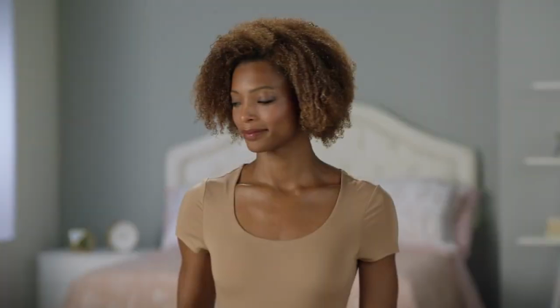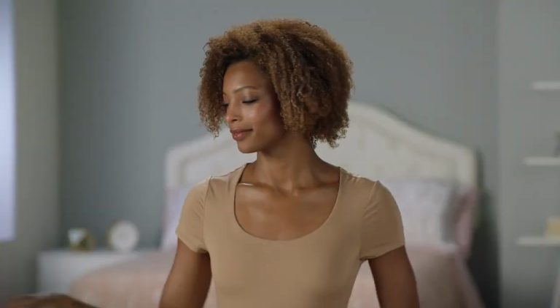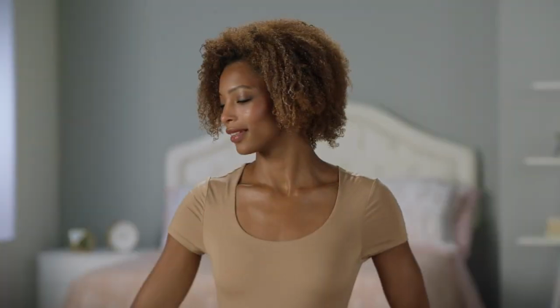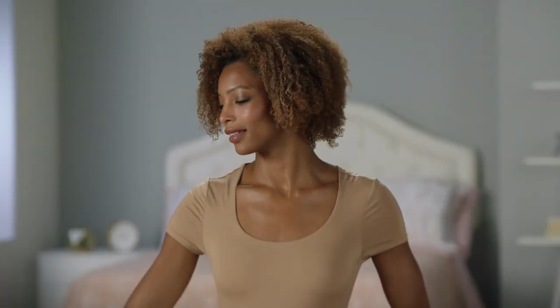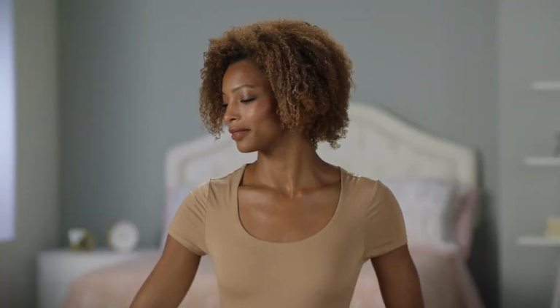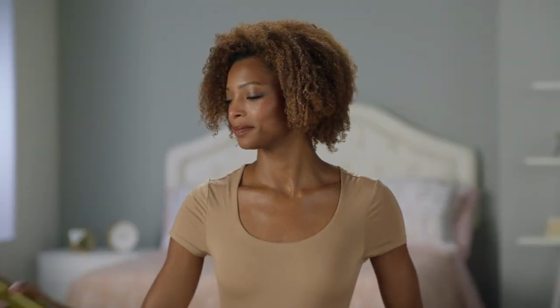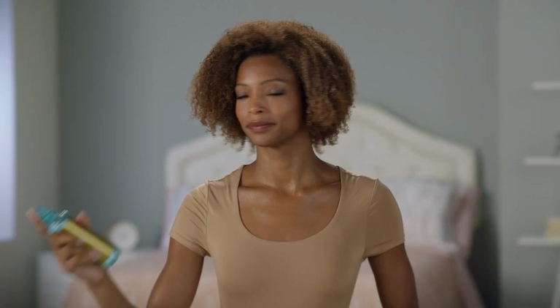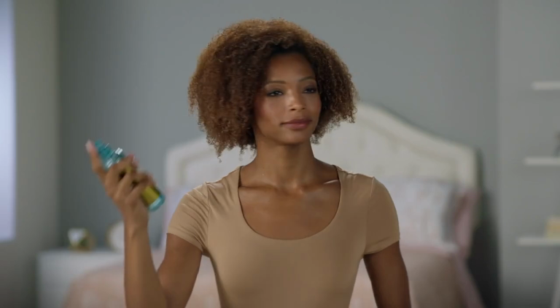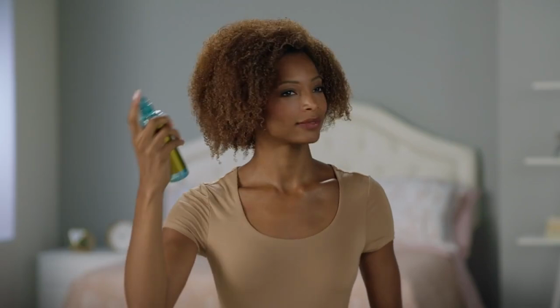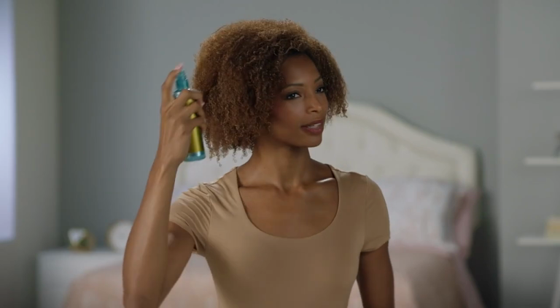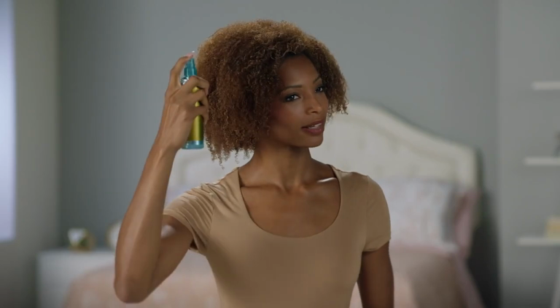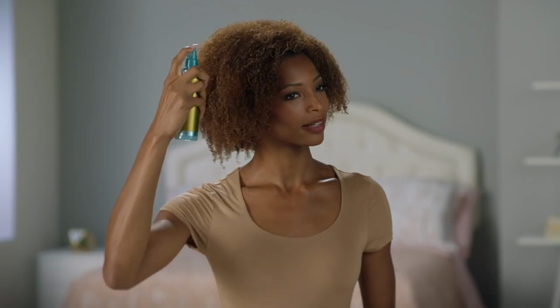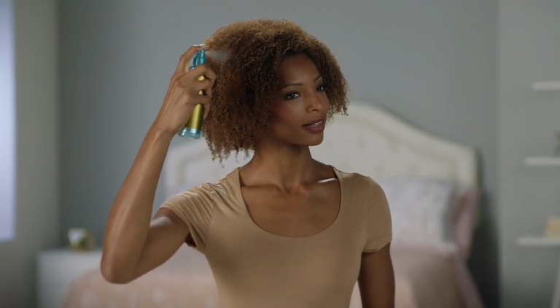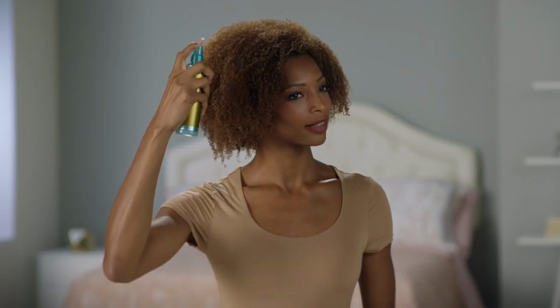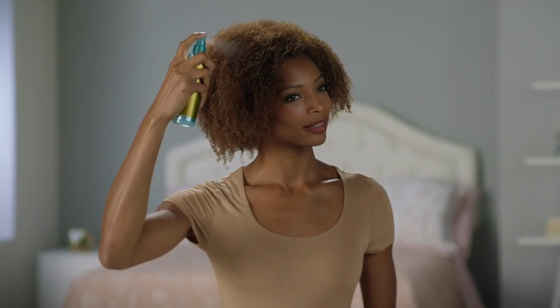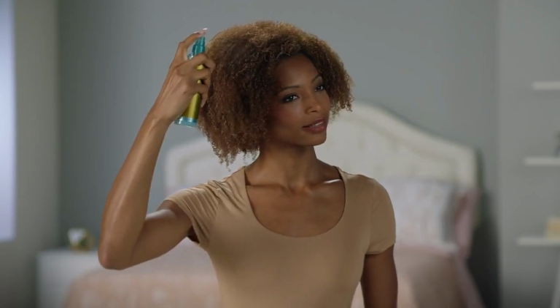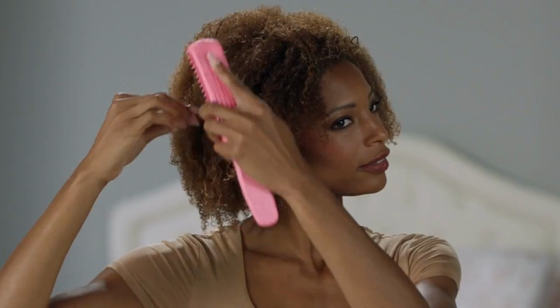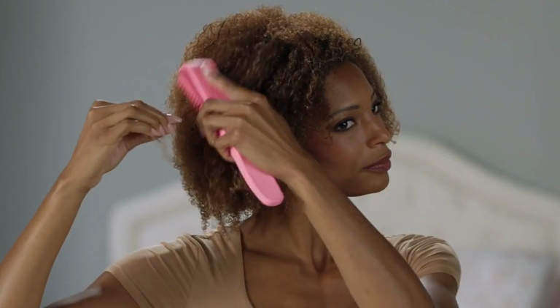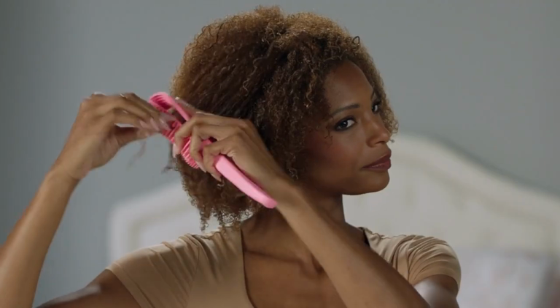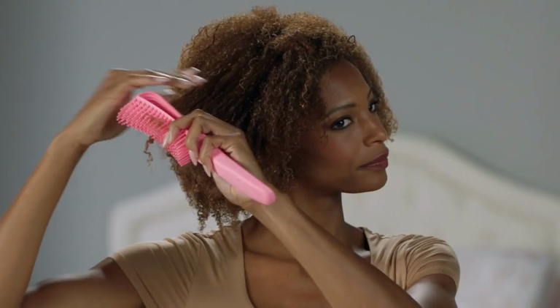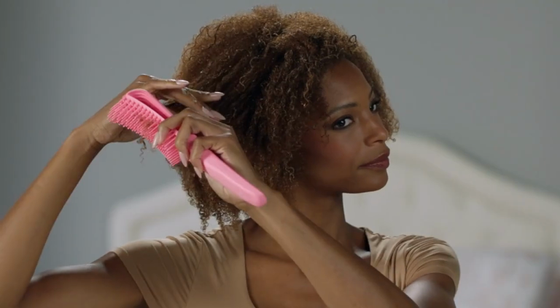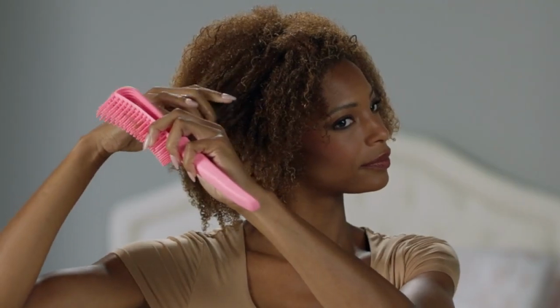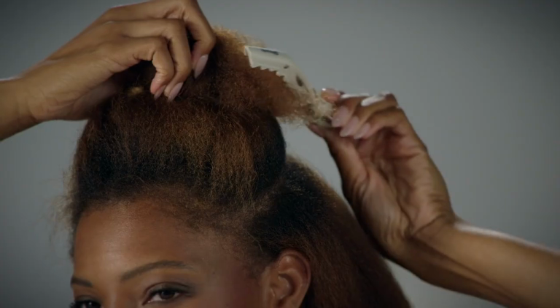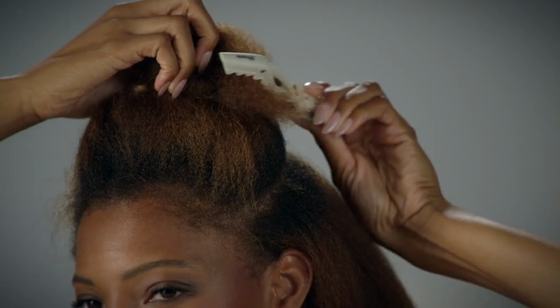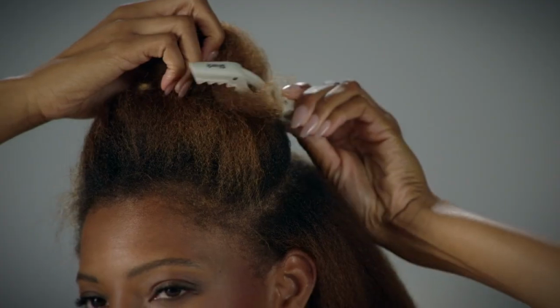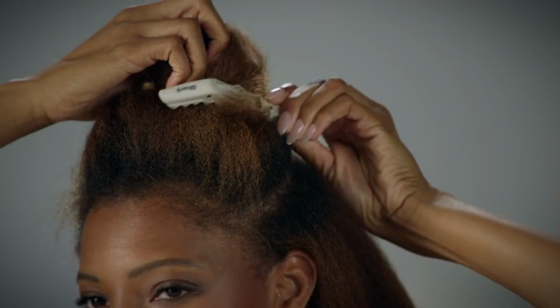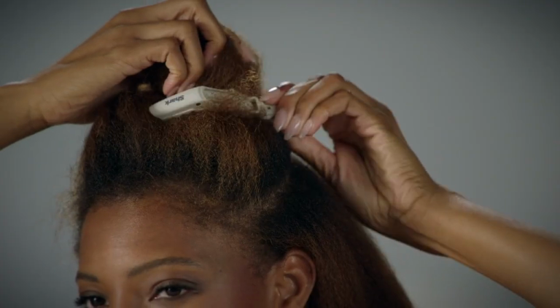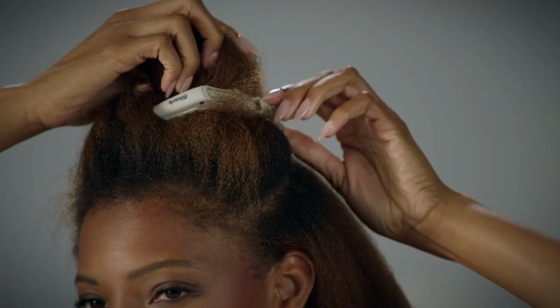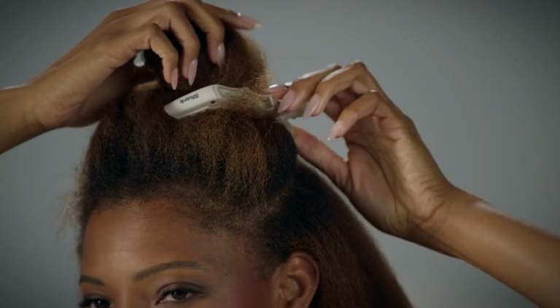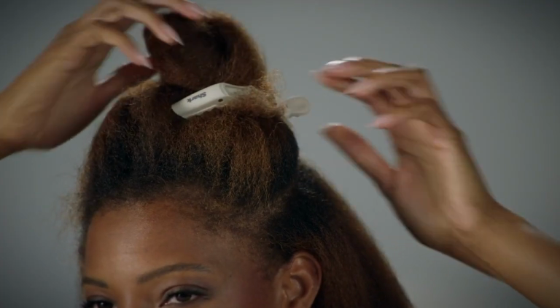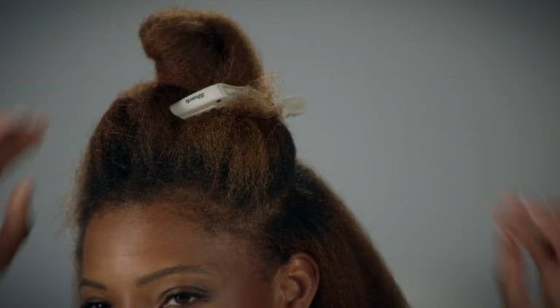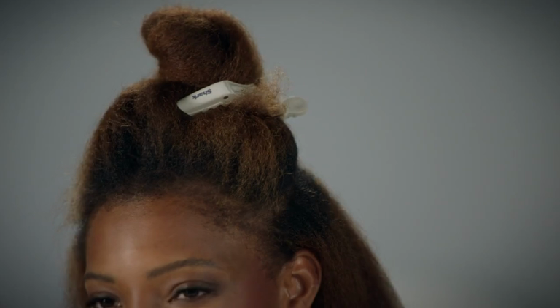Always start with heat protectant. I detangle and section my hair into two-inch parts.